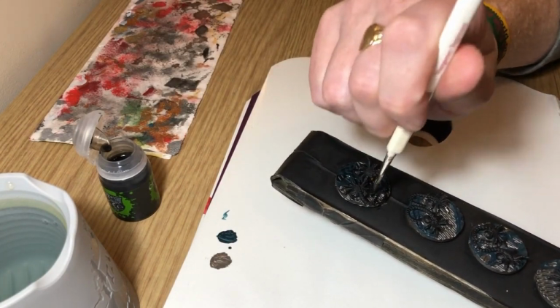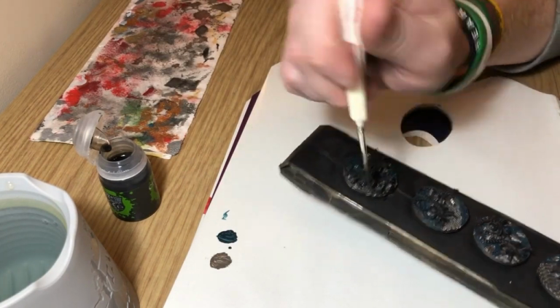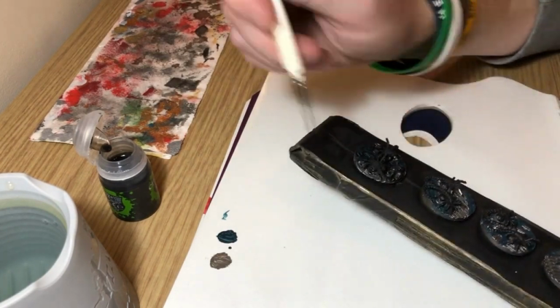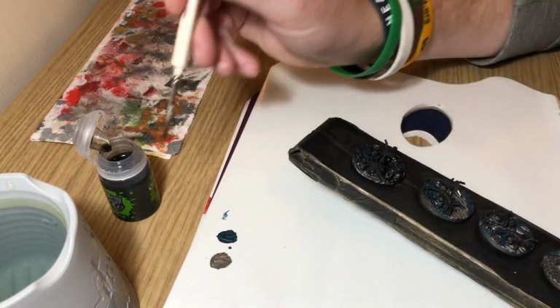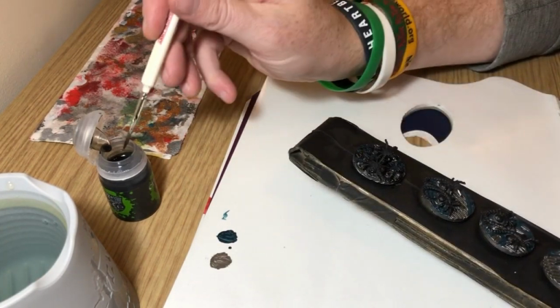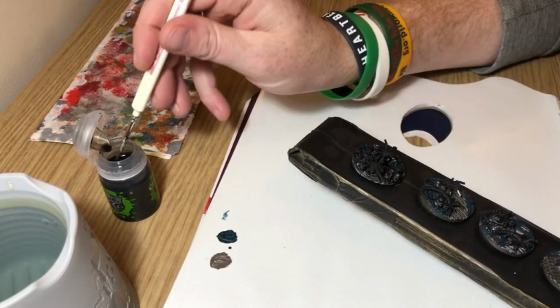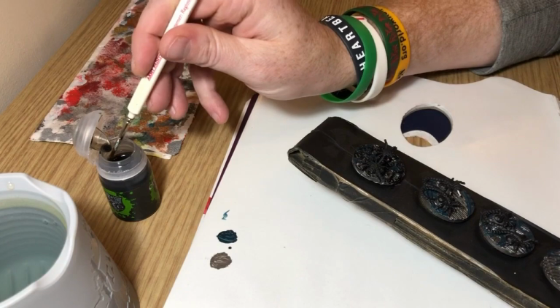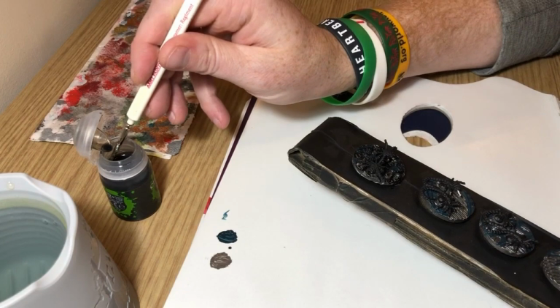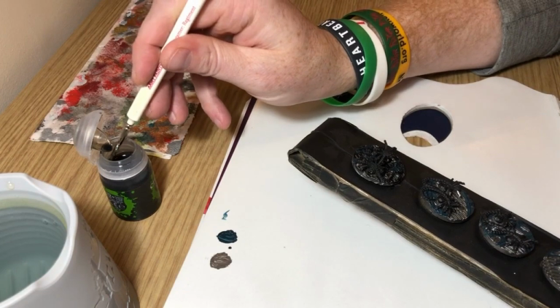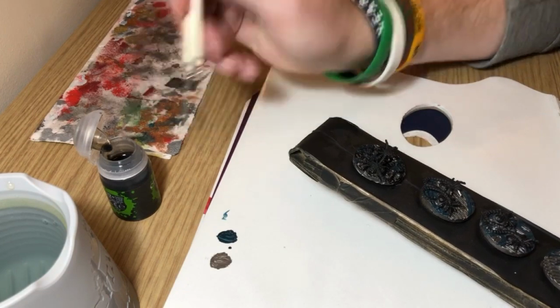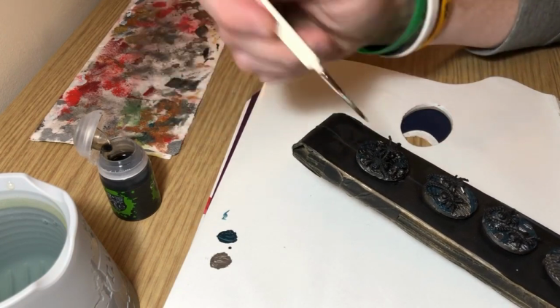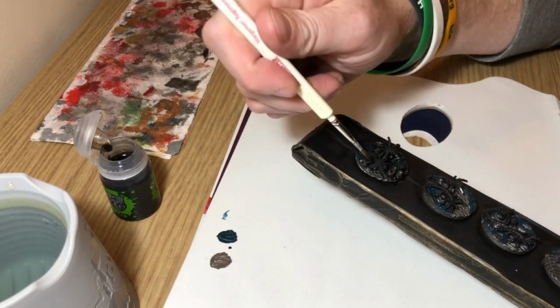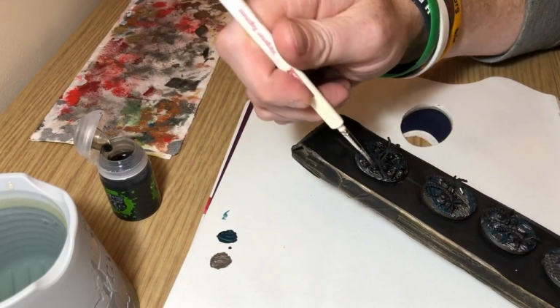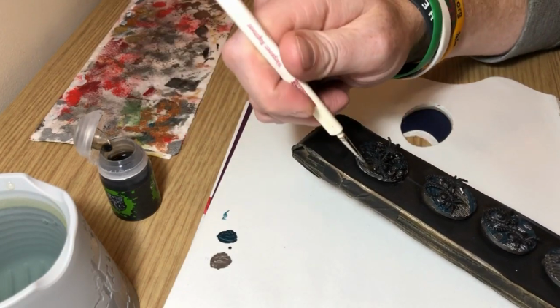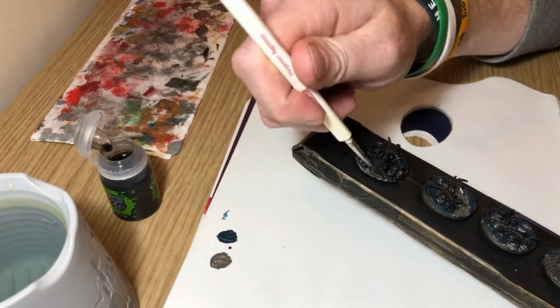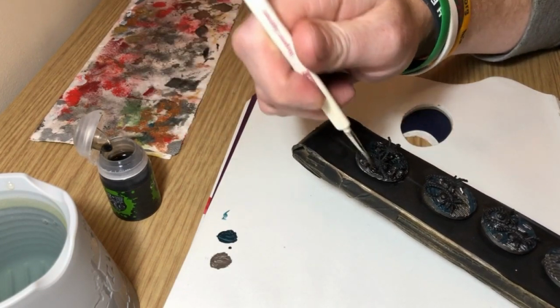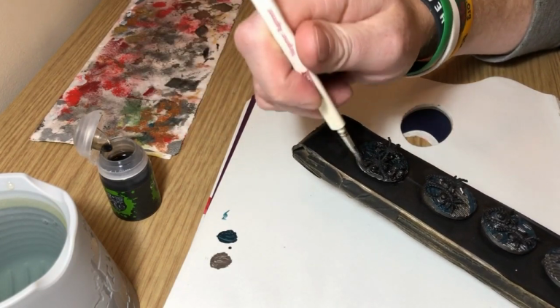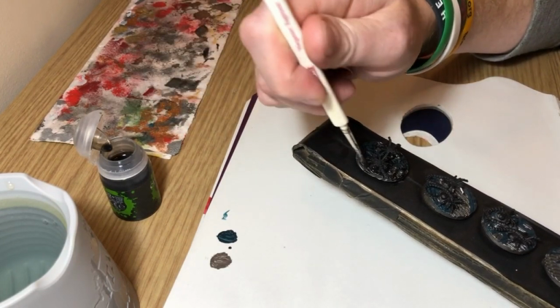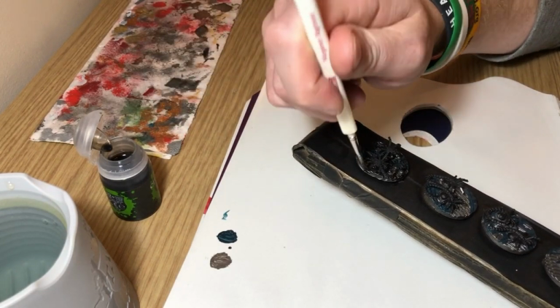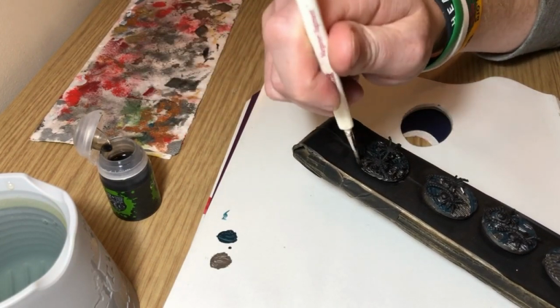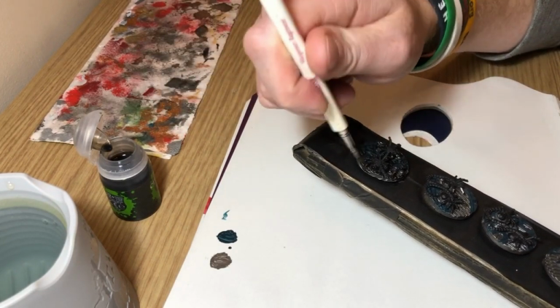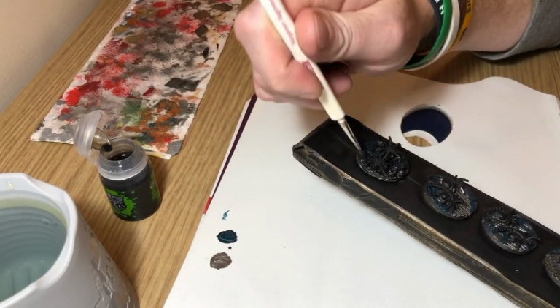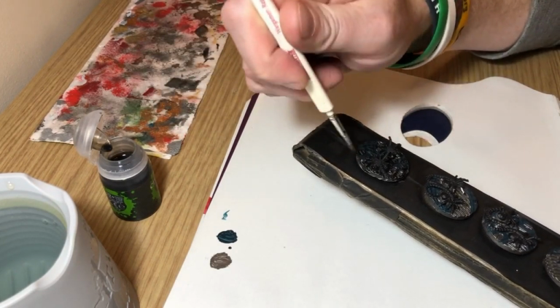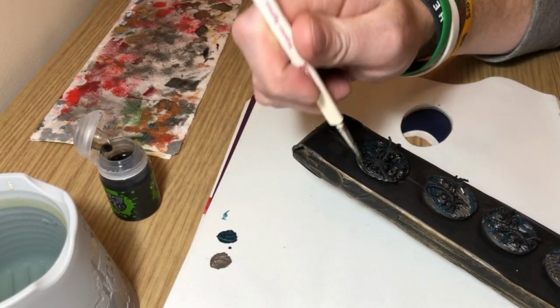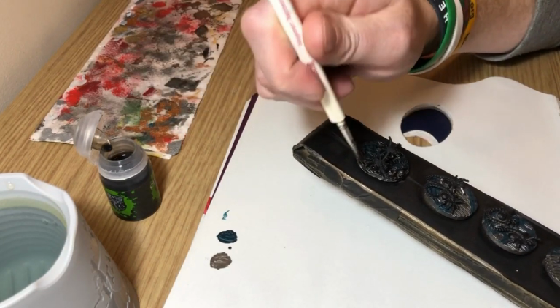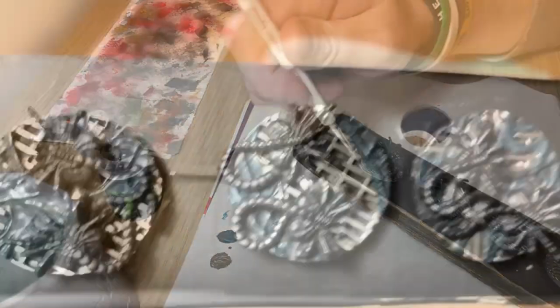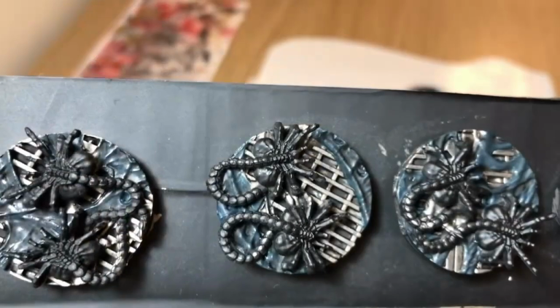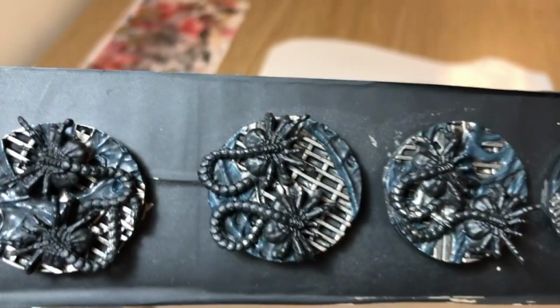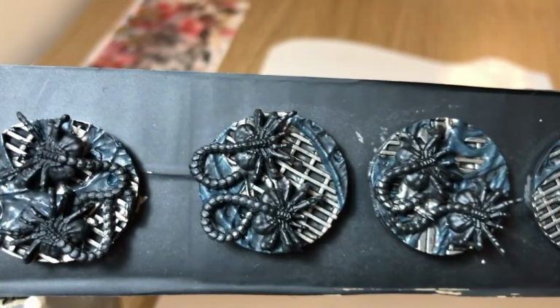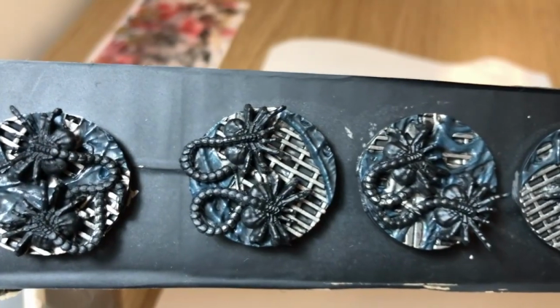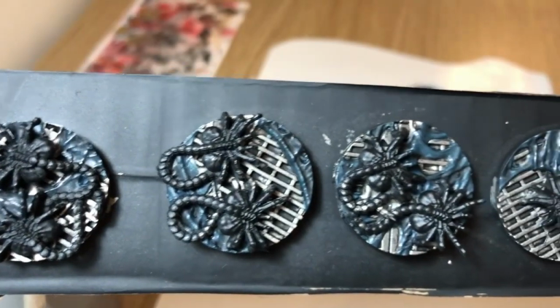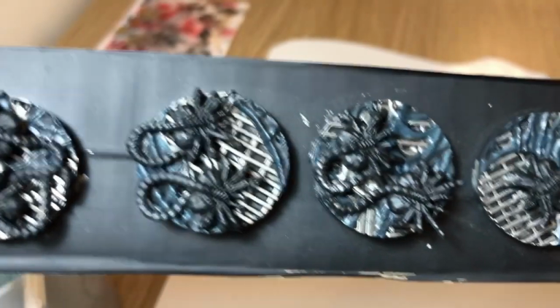Not being too careful about this, not watering down the wash or anything, just slopping it on — and you end up with something that looks like that.